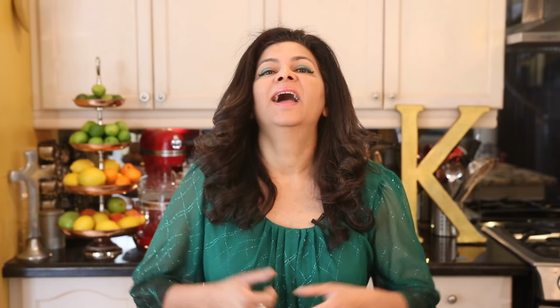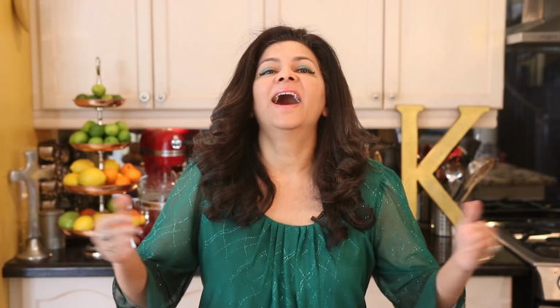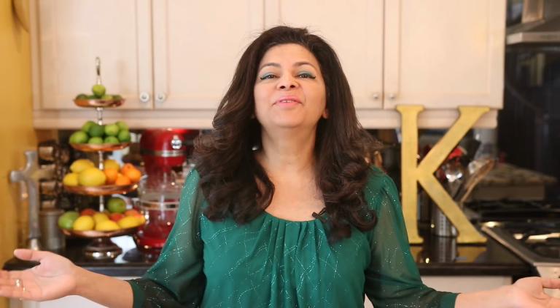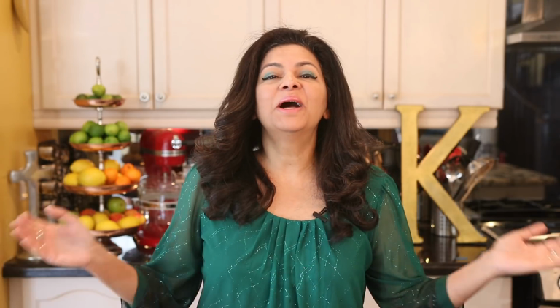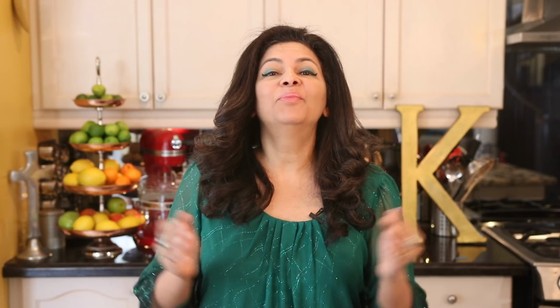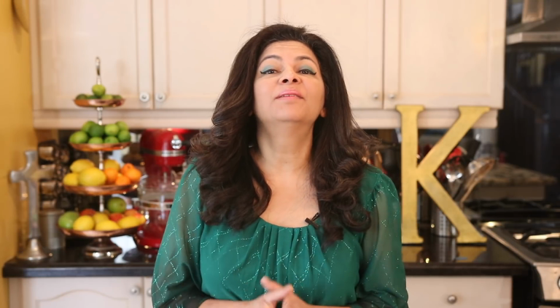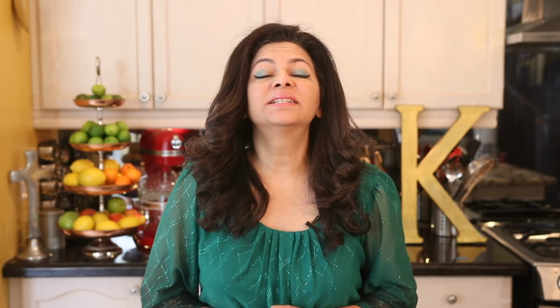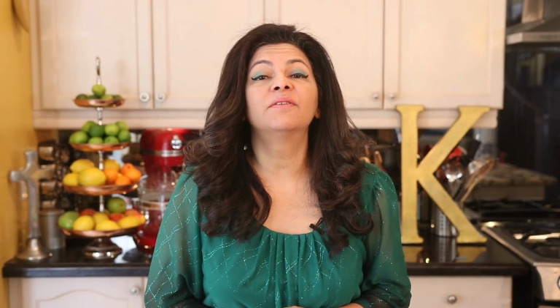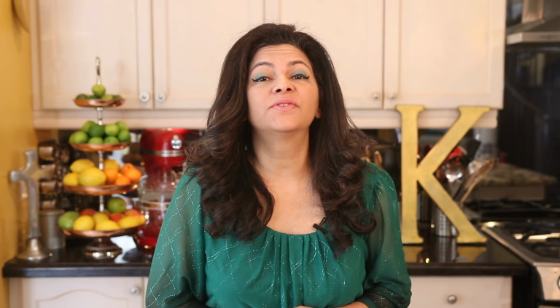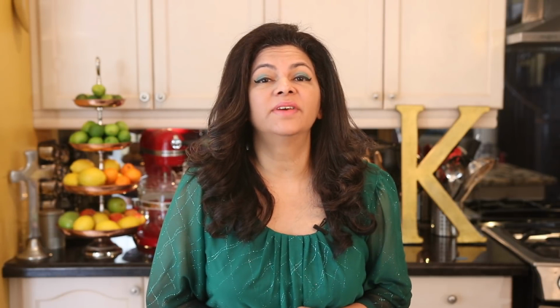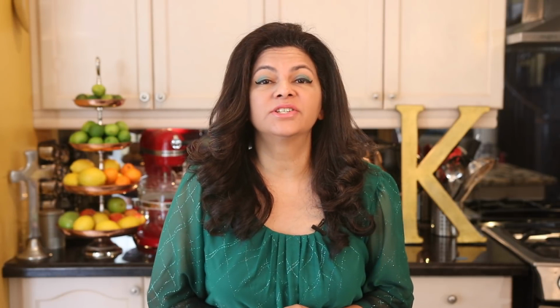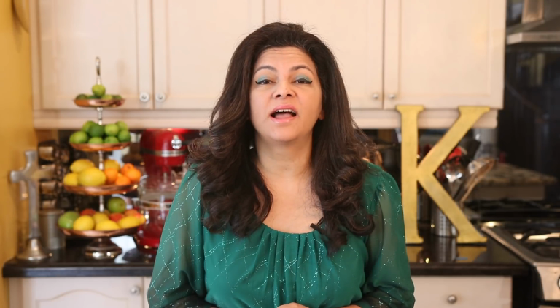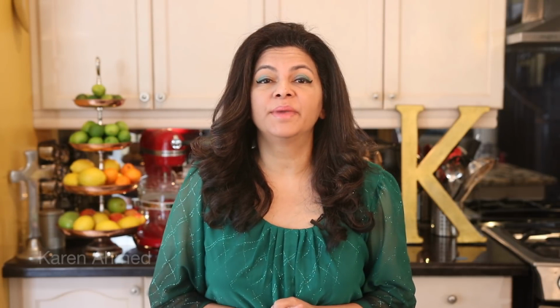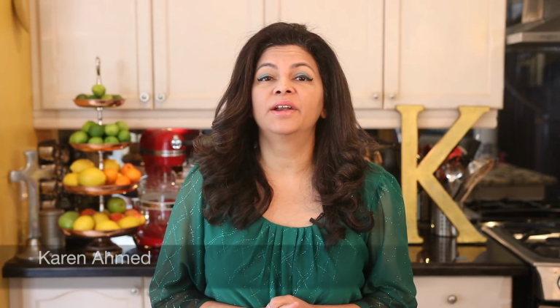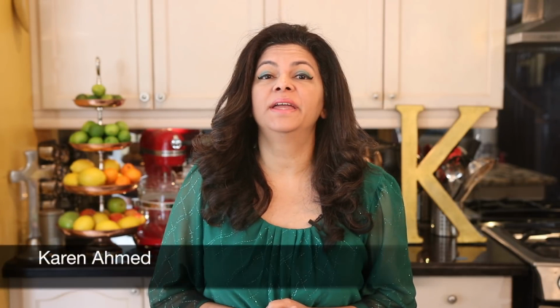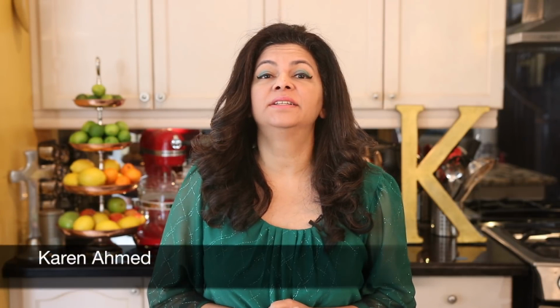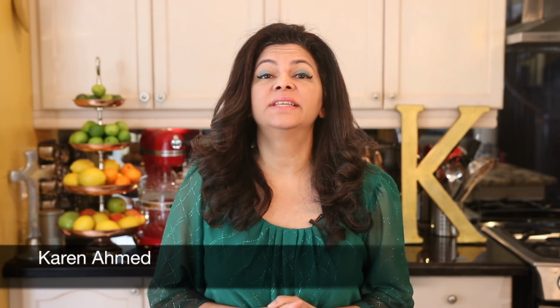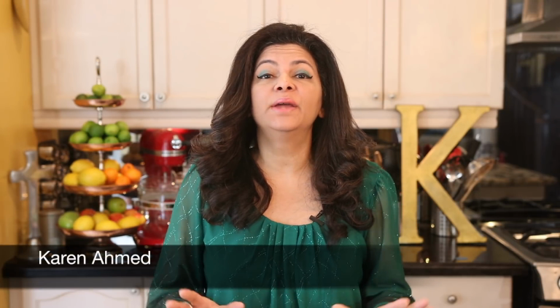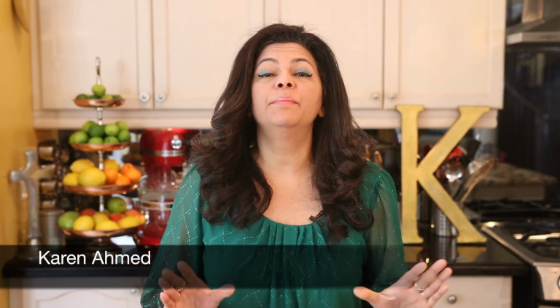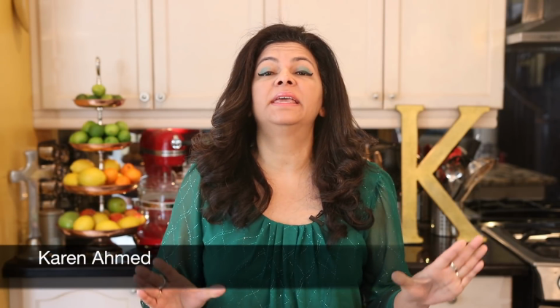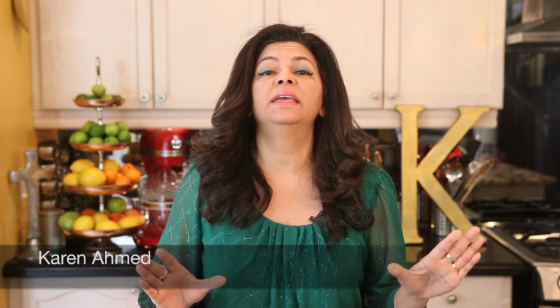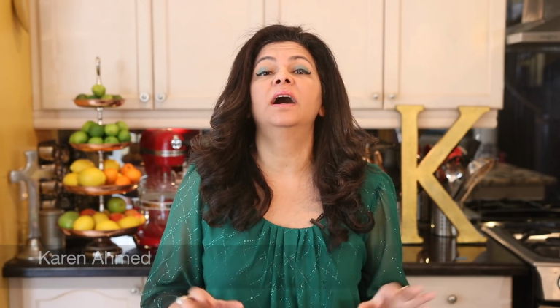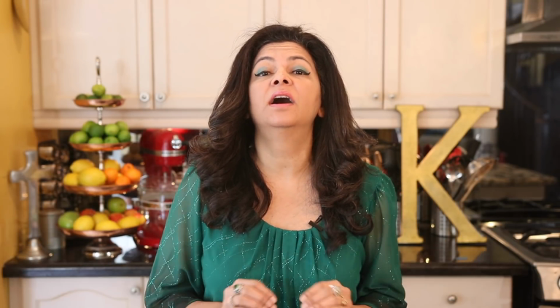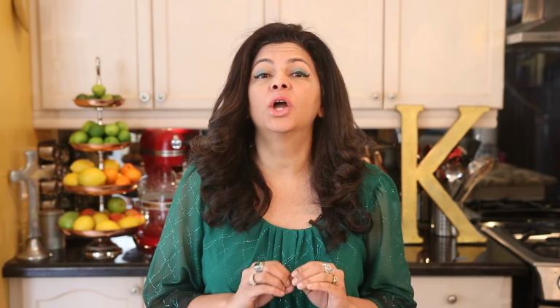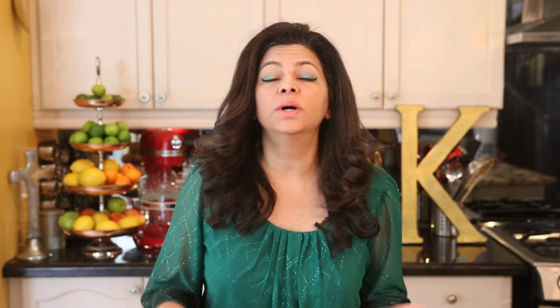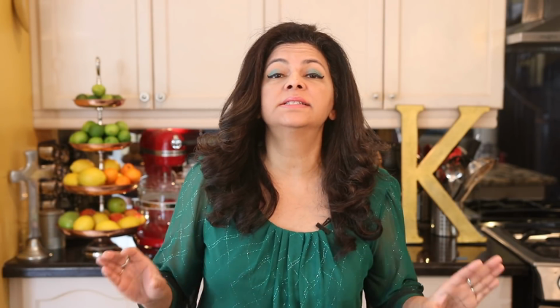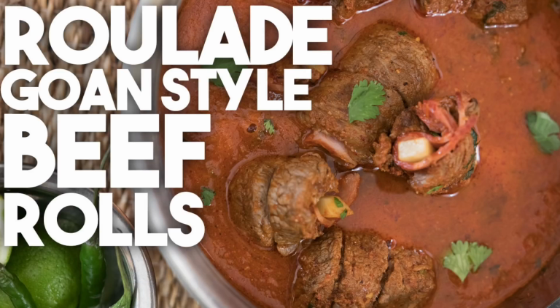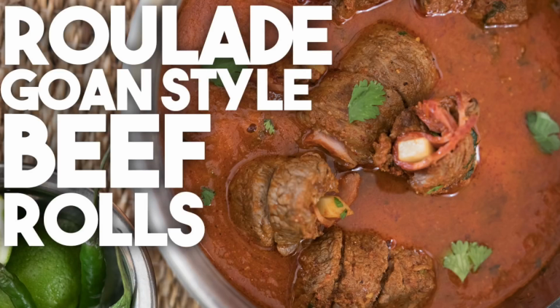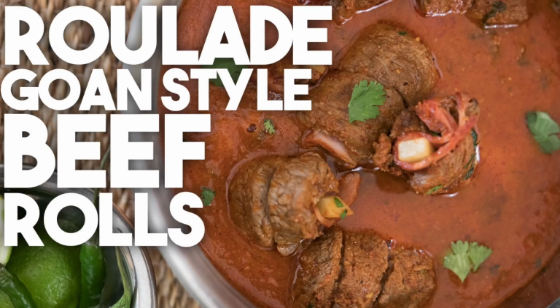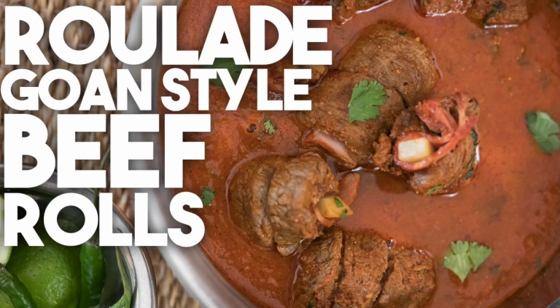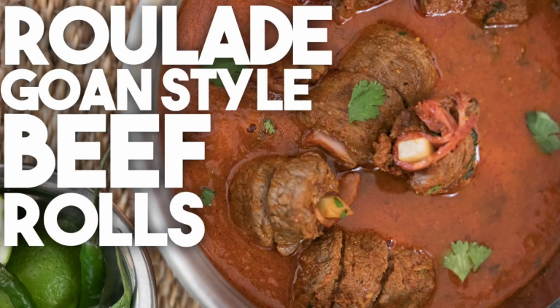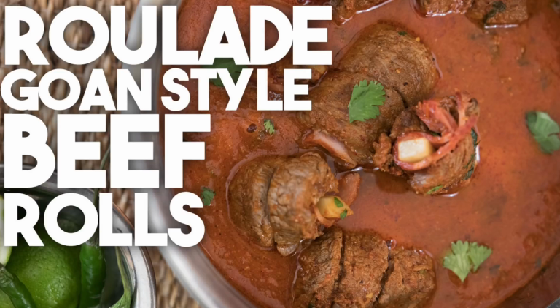Hi everyone! Welcome back to Cravings Fit Adventures. I'm Karen Ahmed. Today we're making a Goan style beef roulade.